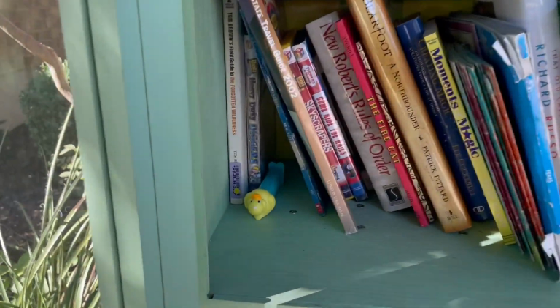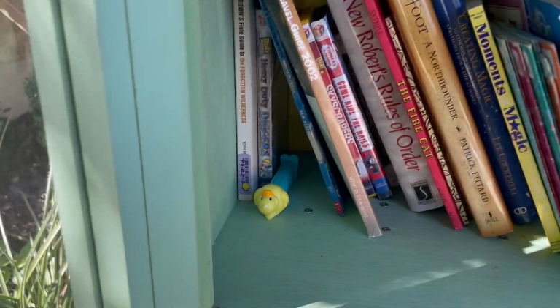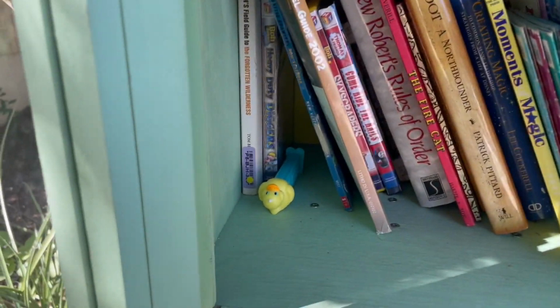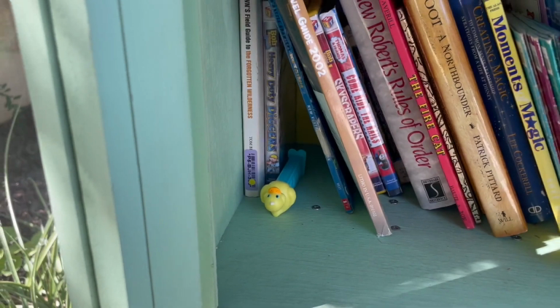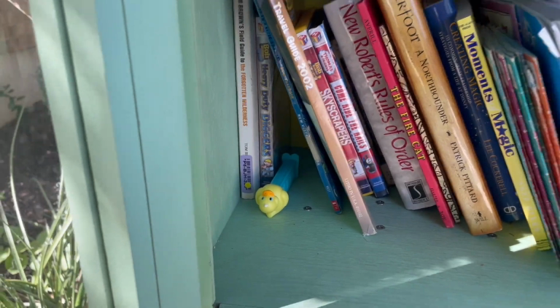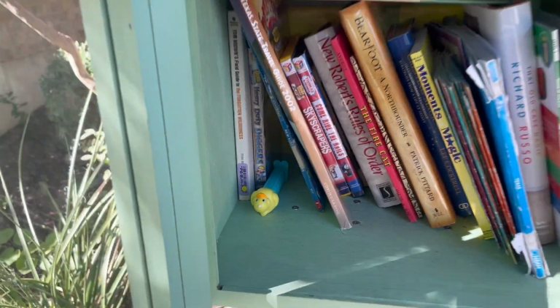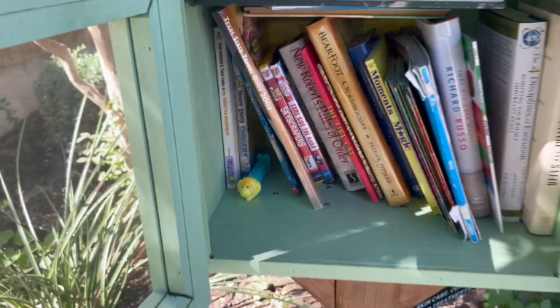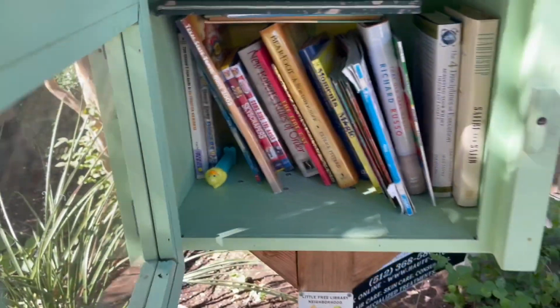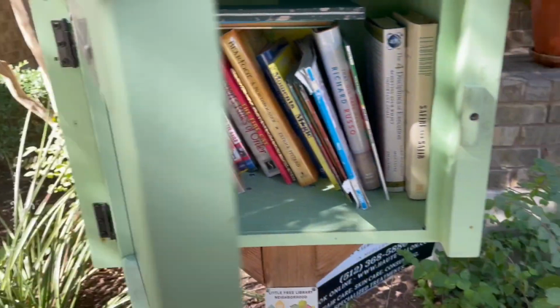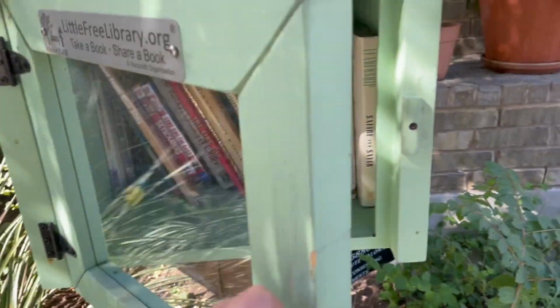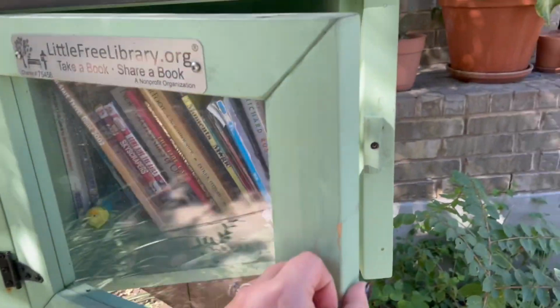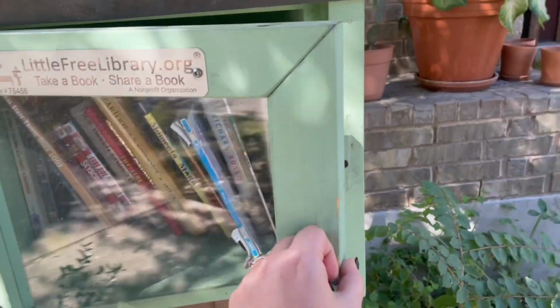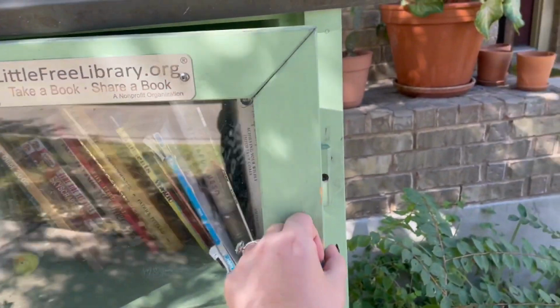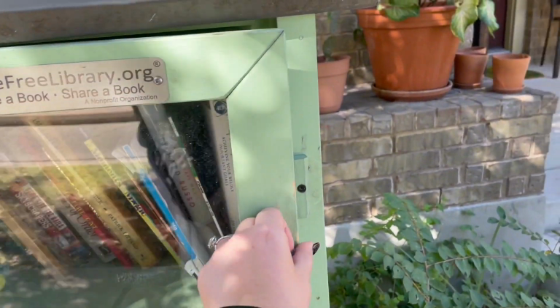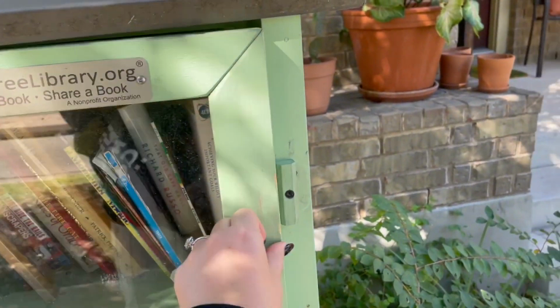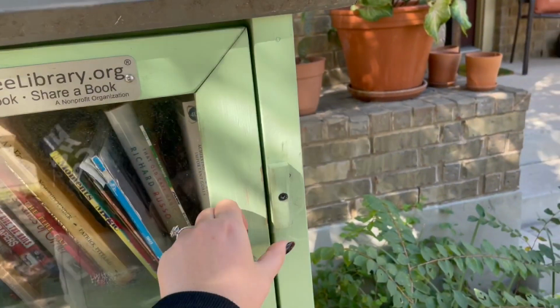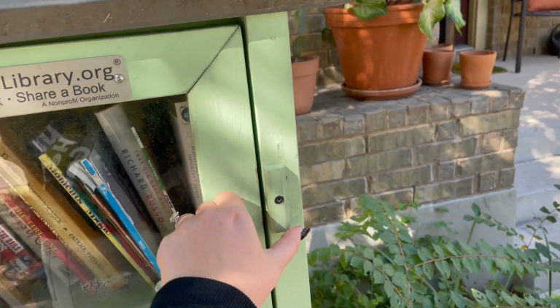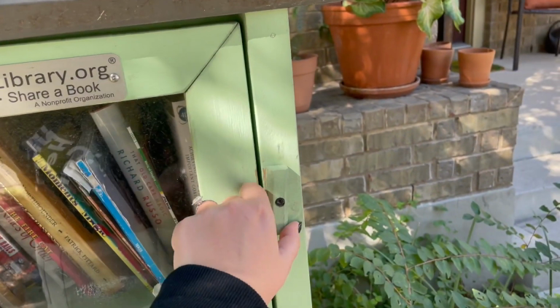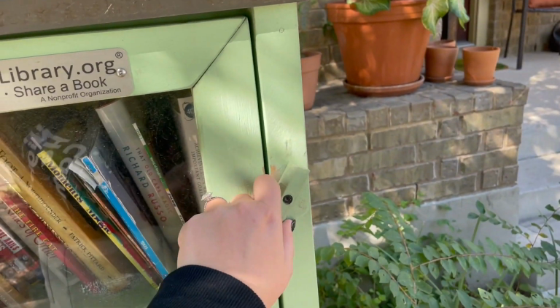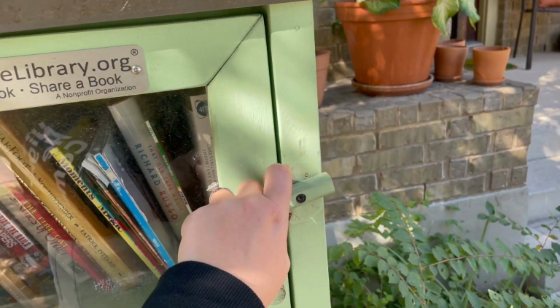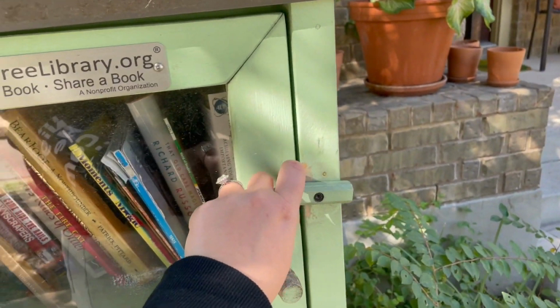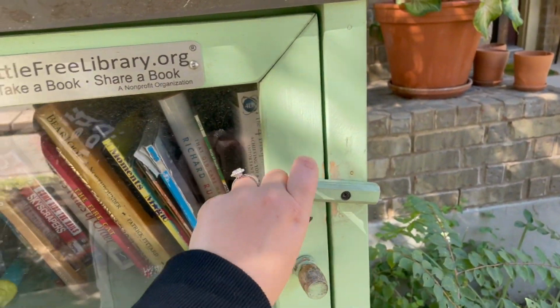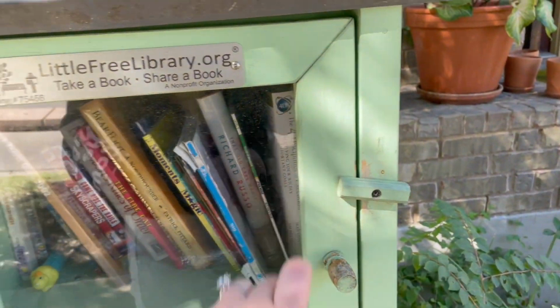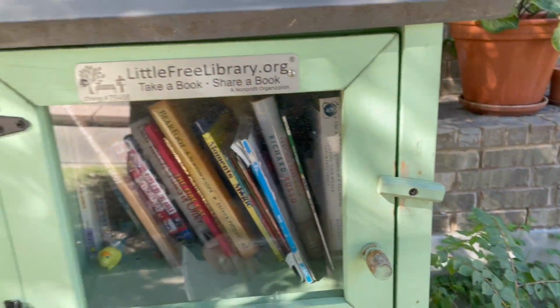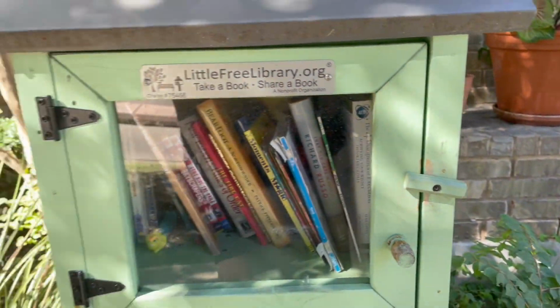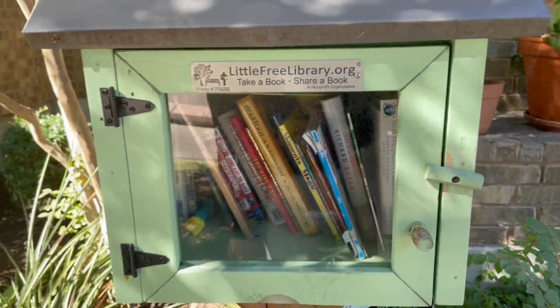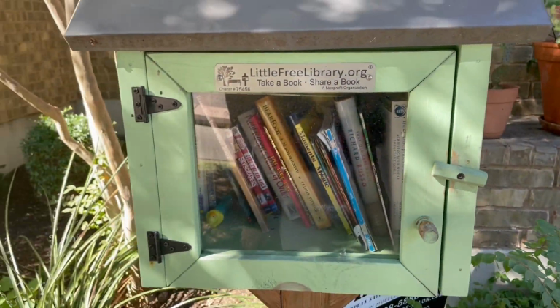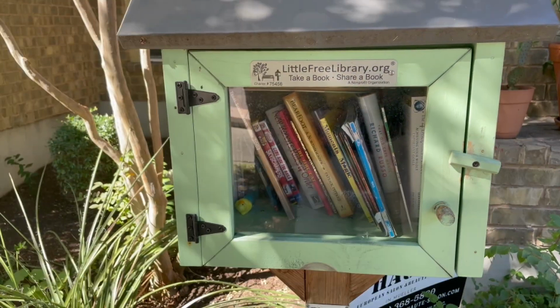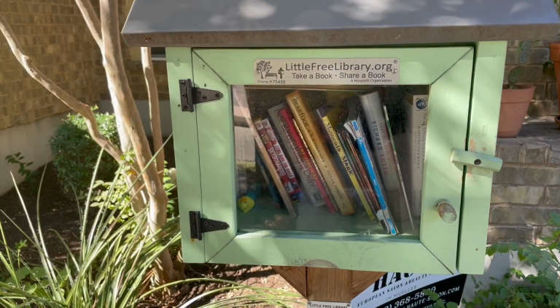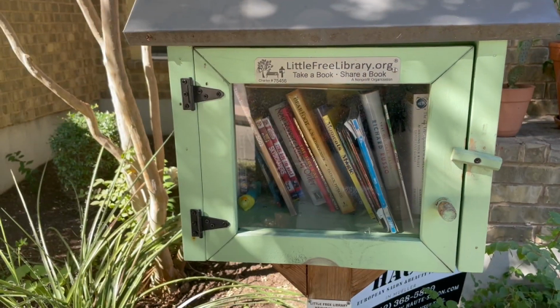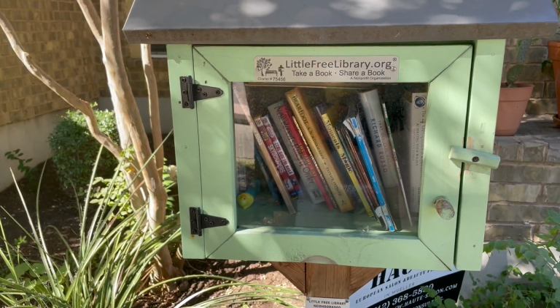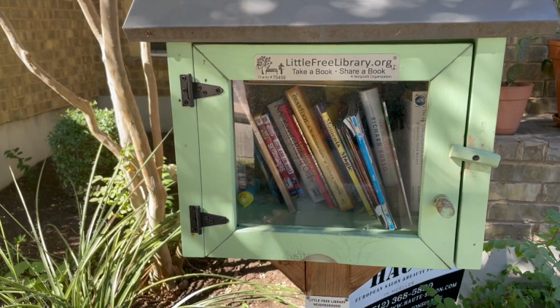Also, a duck Pez dispenser! So there she is. On to the next.